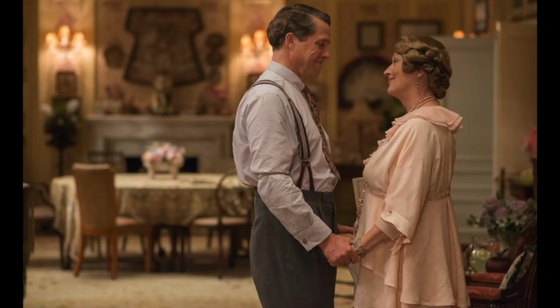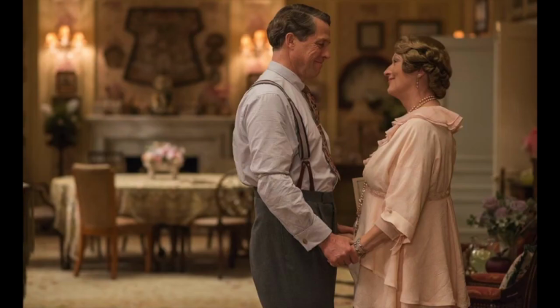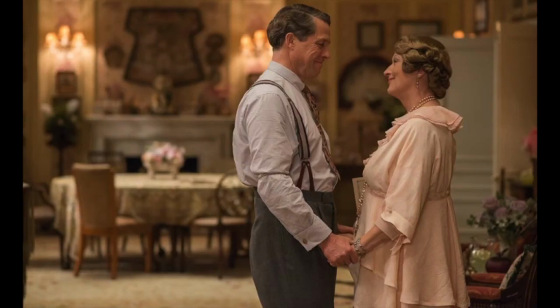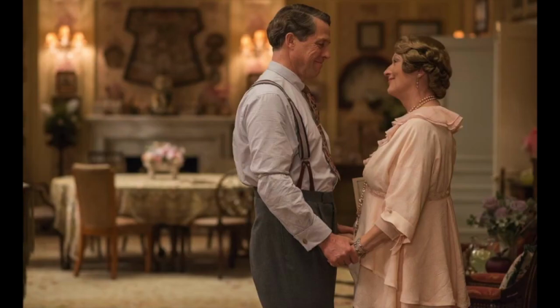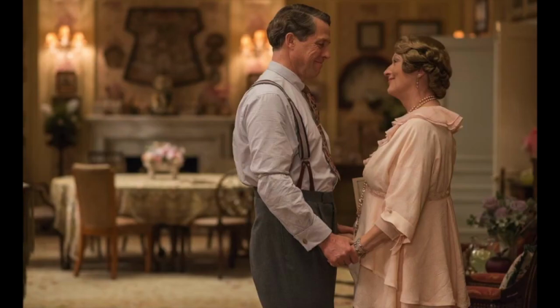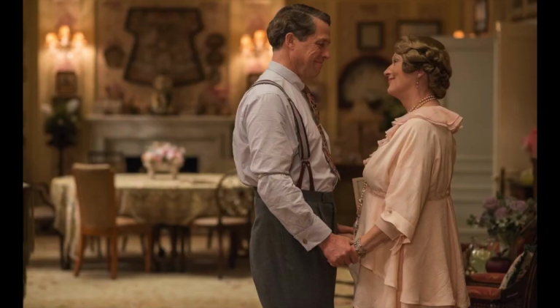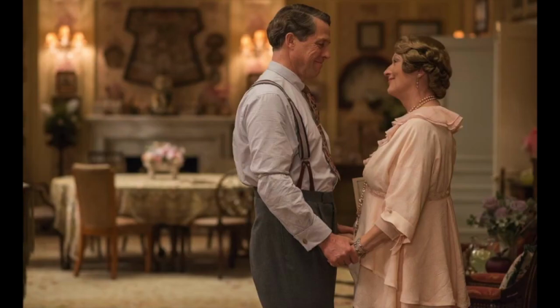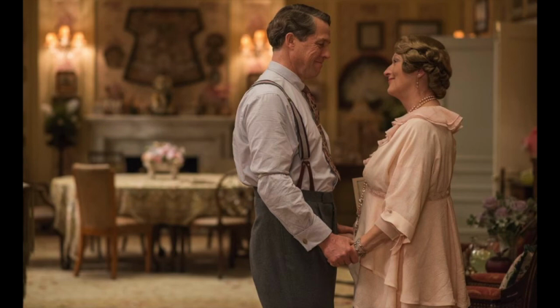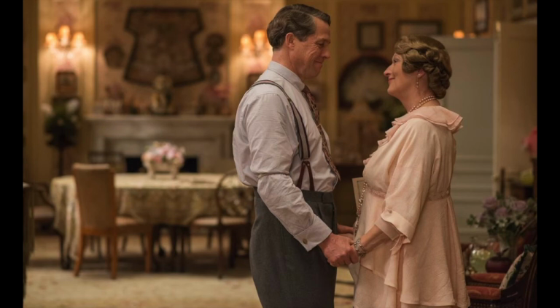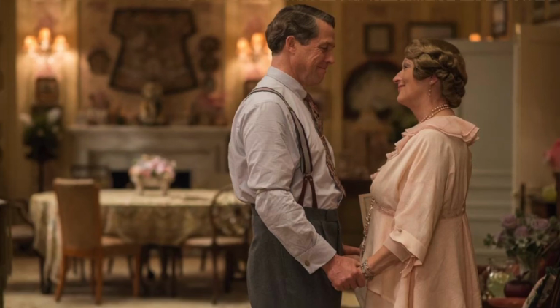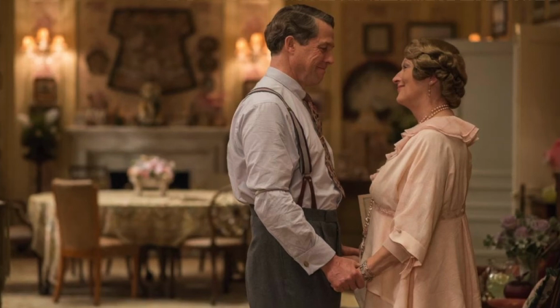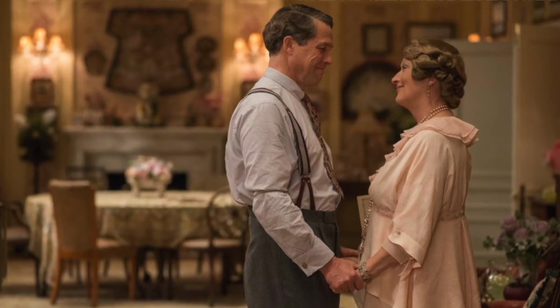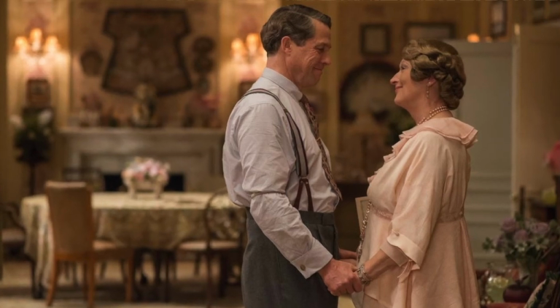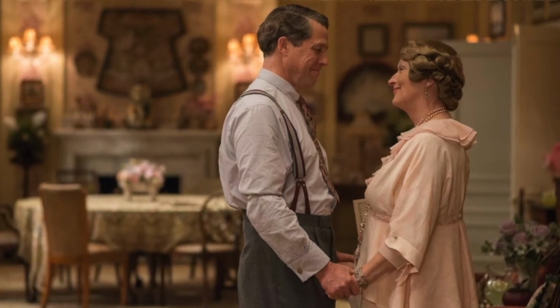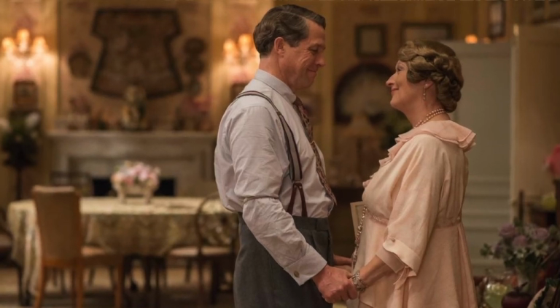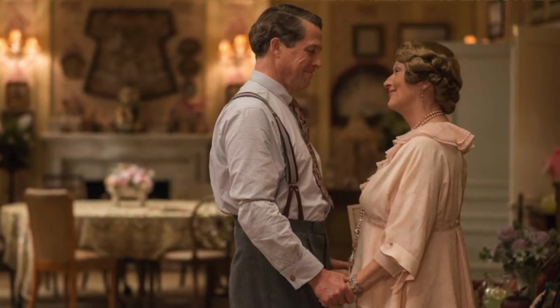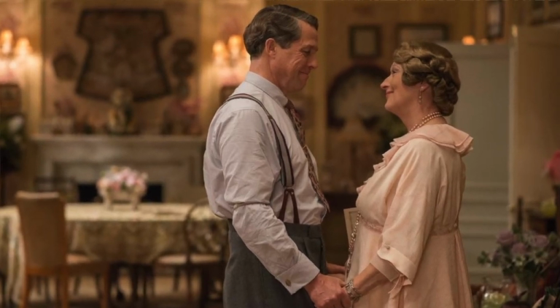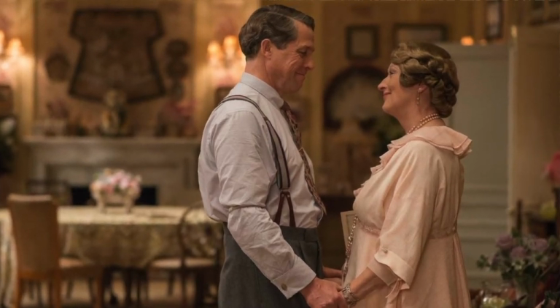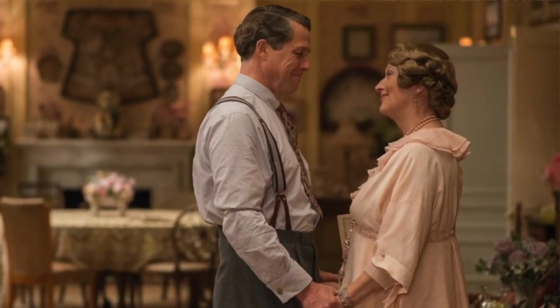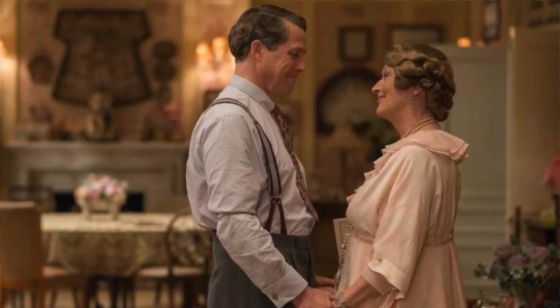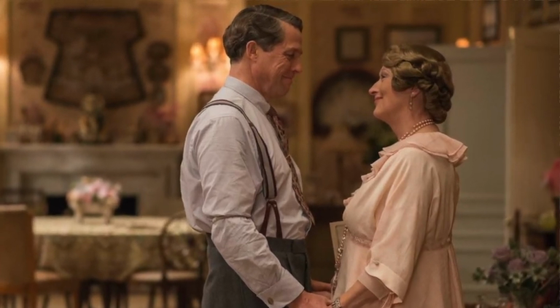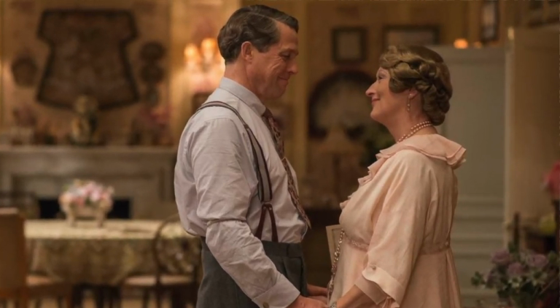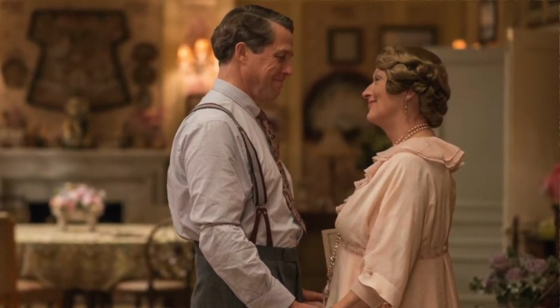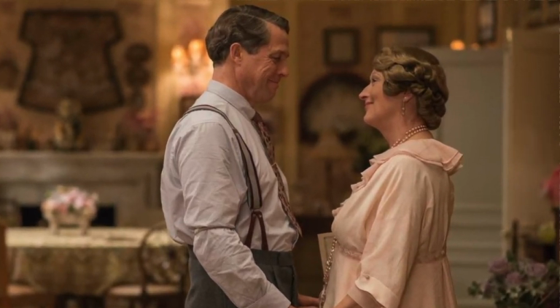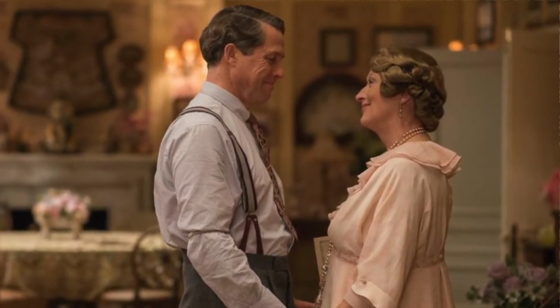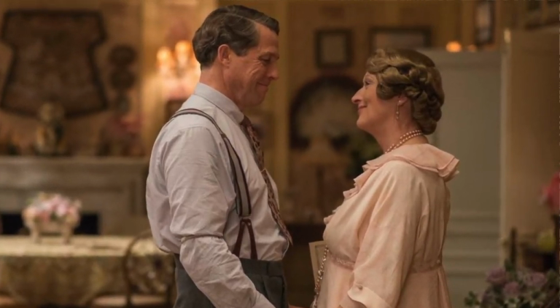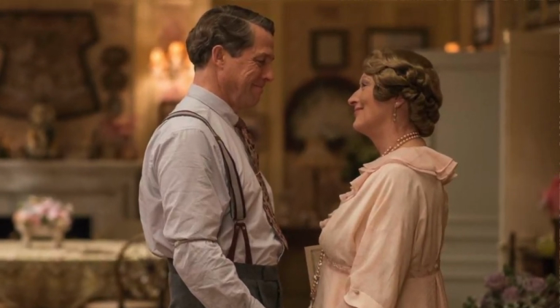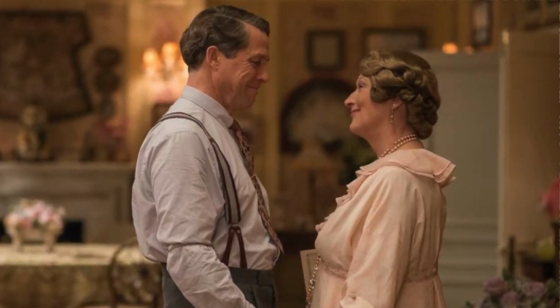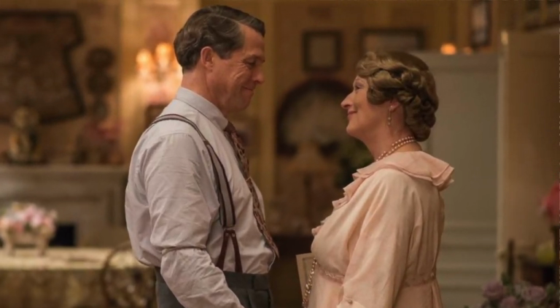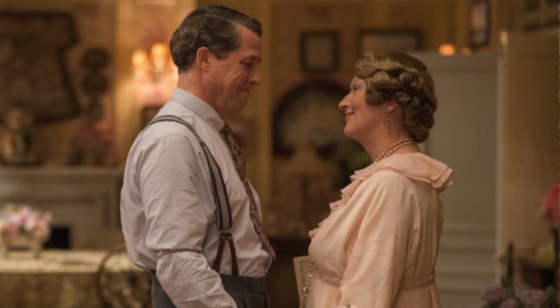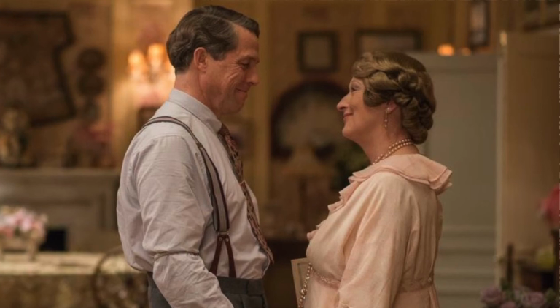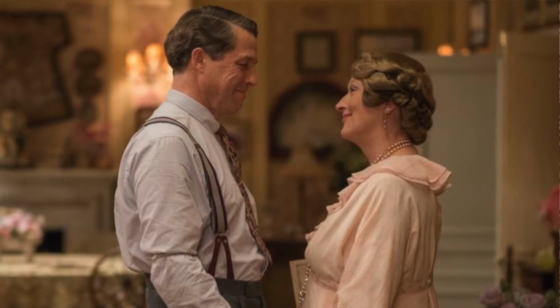Now, Meryl Streep — people always think she's going to do a good job, and she did, but there is nothing particularly mesmerizing or amazing about her in this movie.